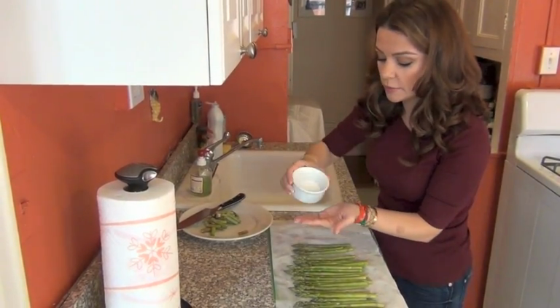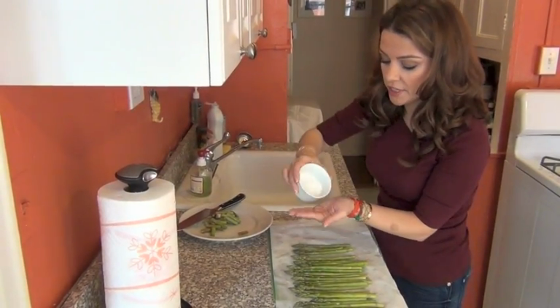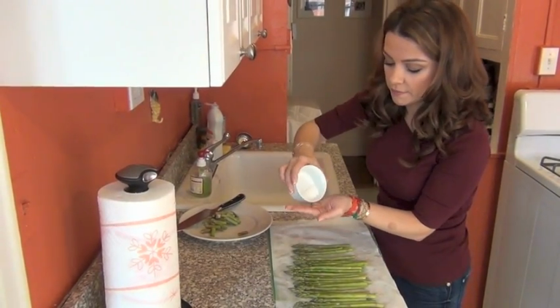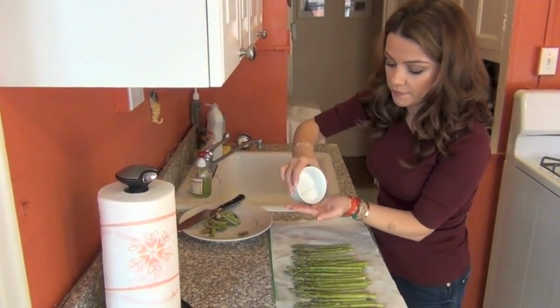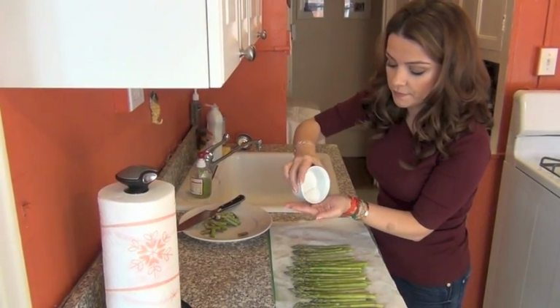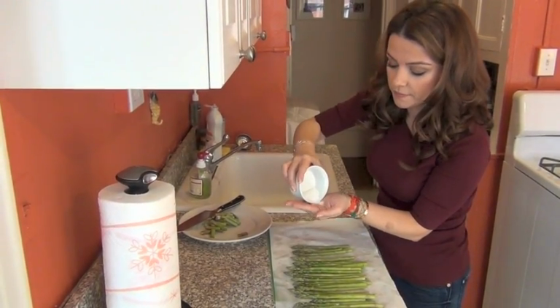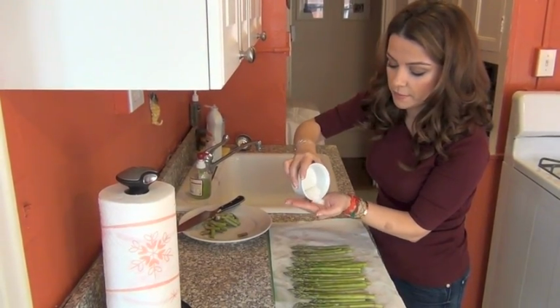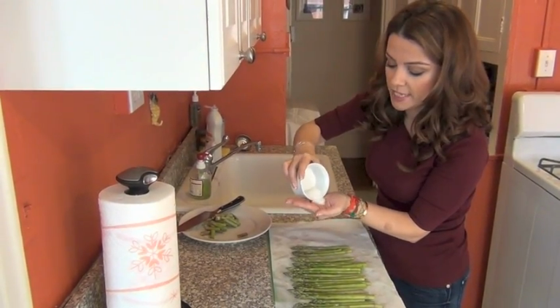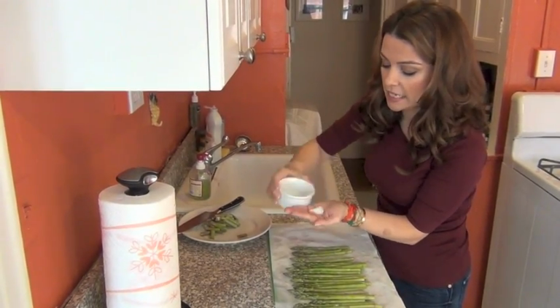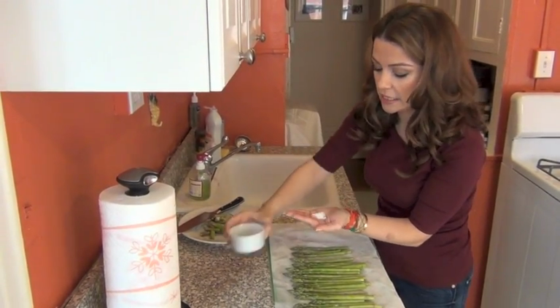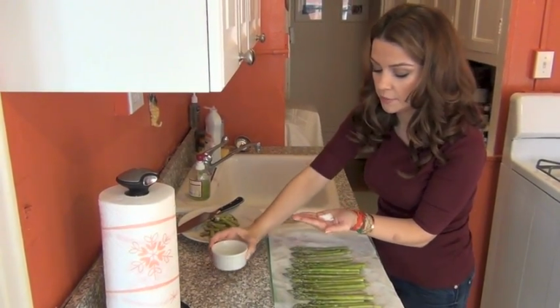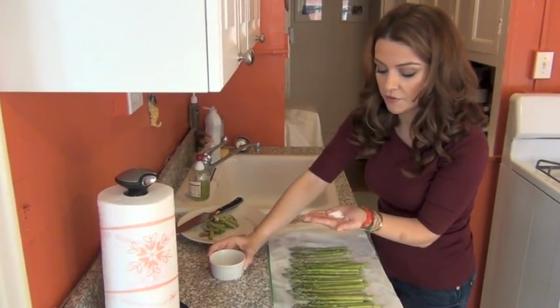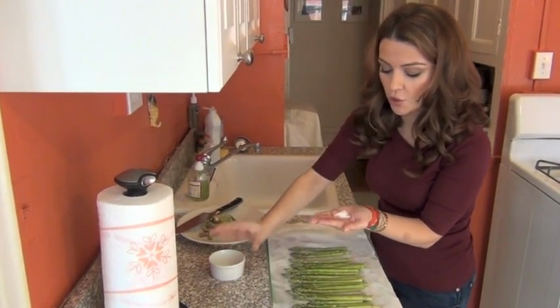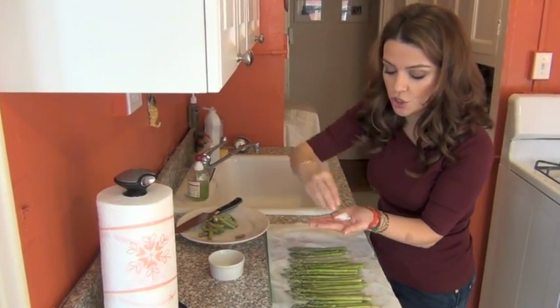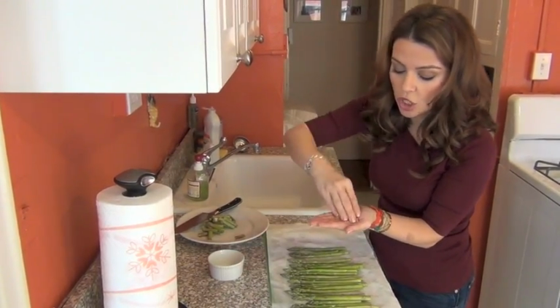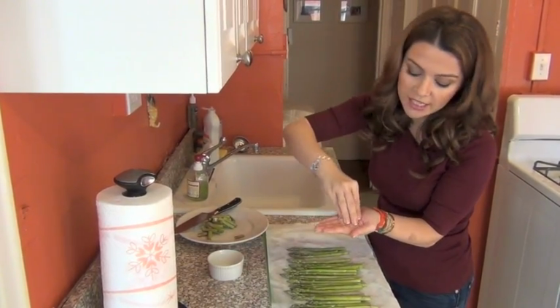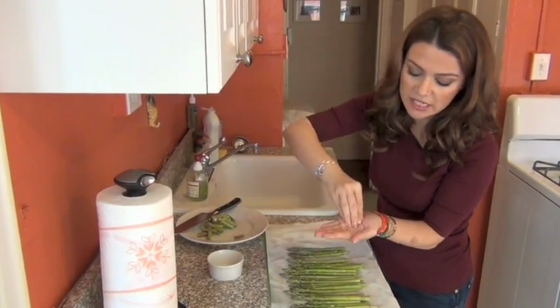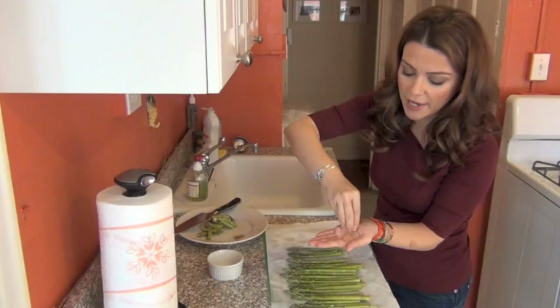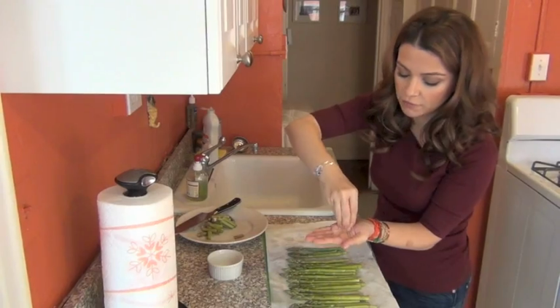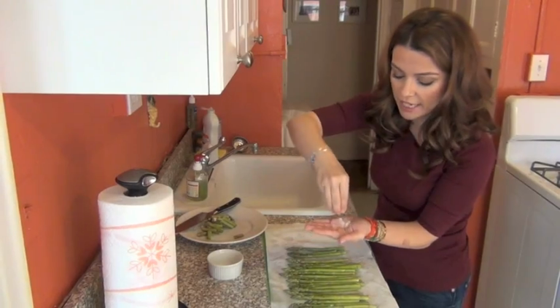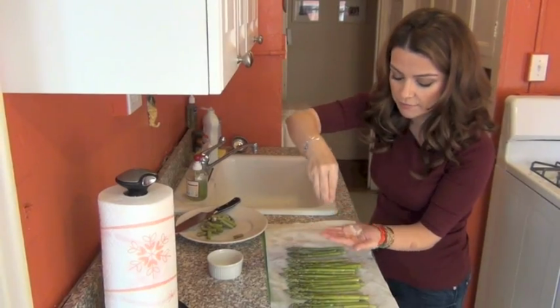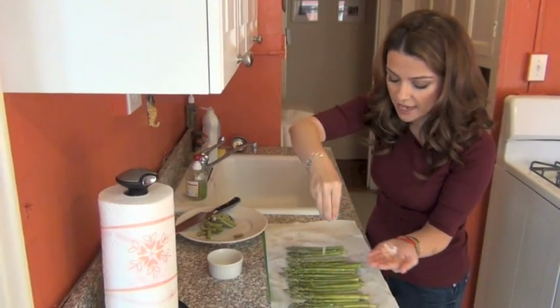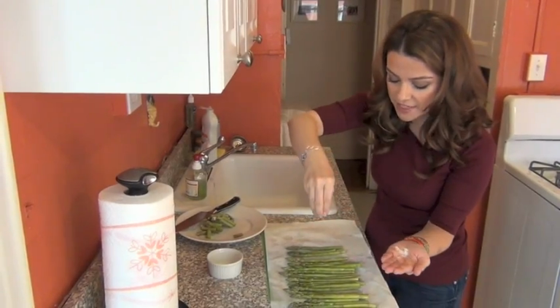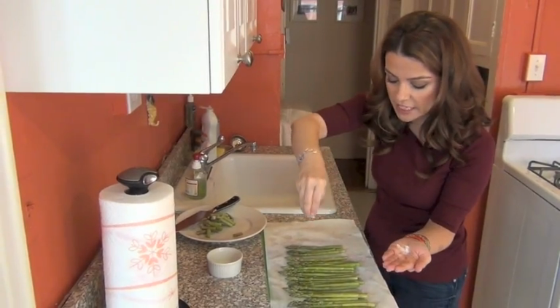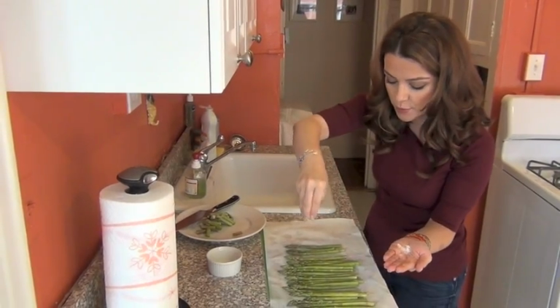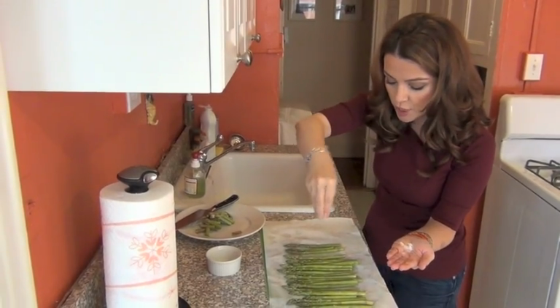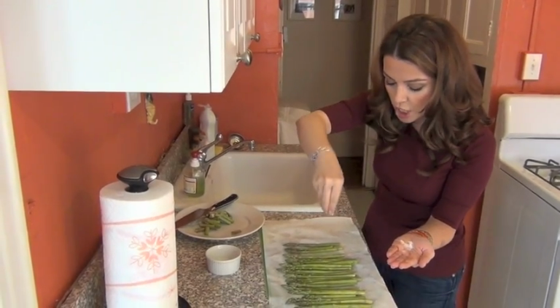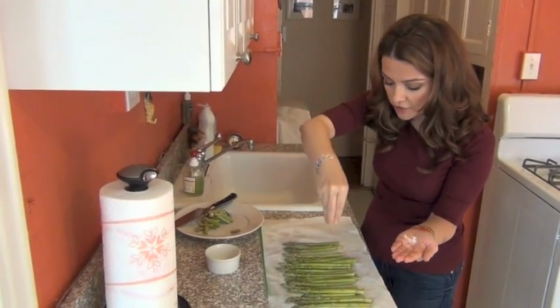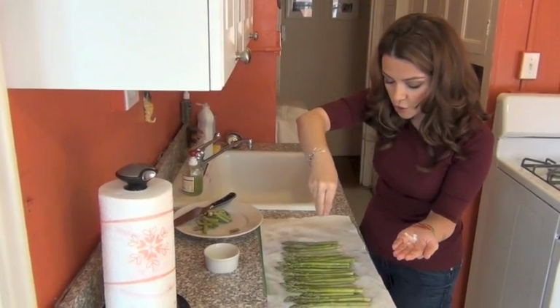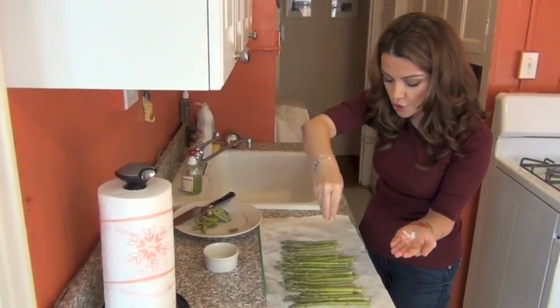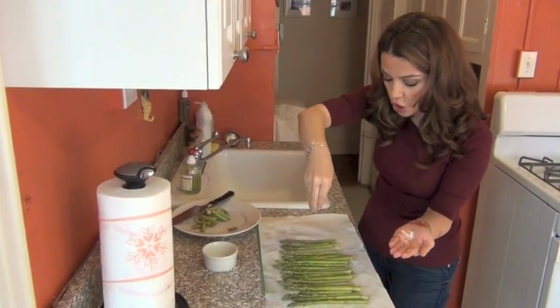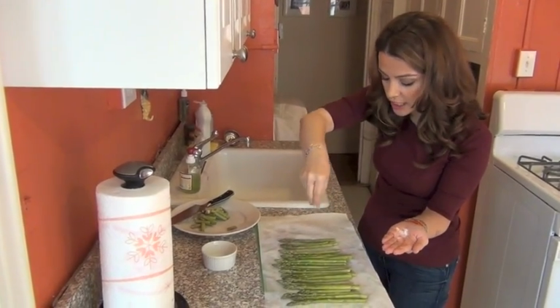Then I'll sprinkle just a little bit — let me get a little bit of kosher salt. This is about half a teaspoon of kosher salt.